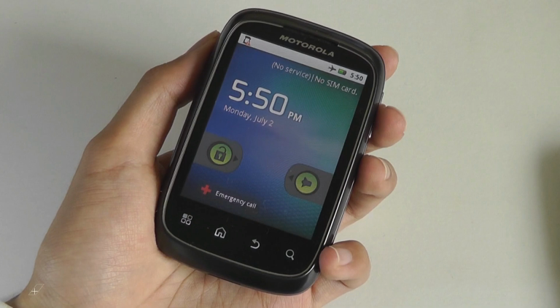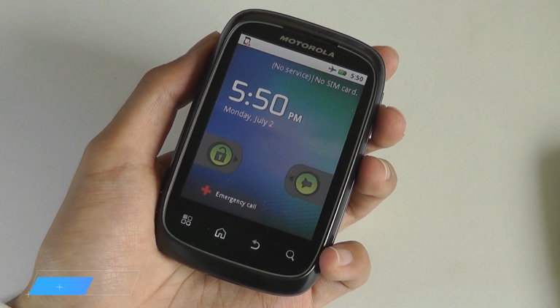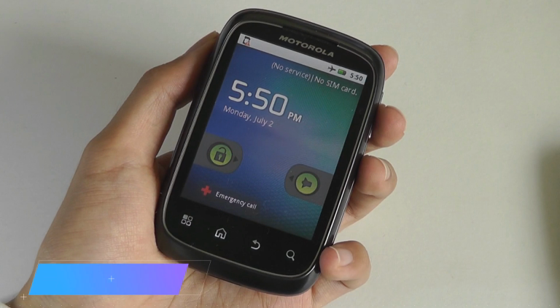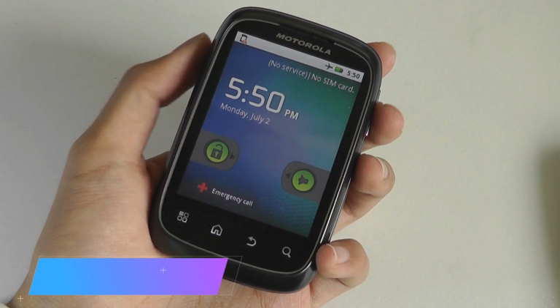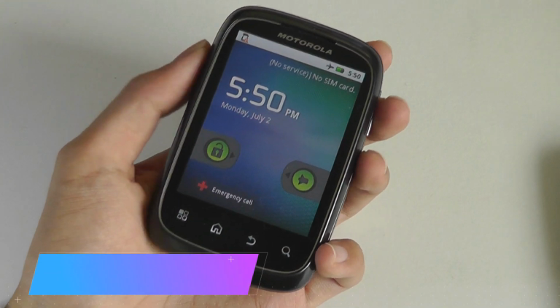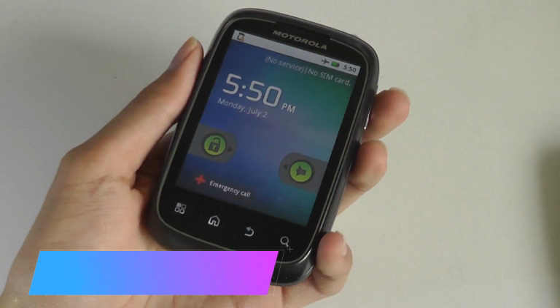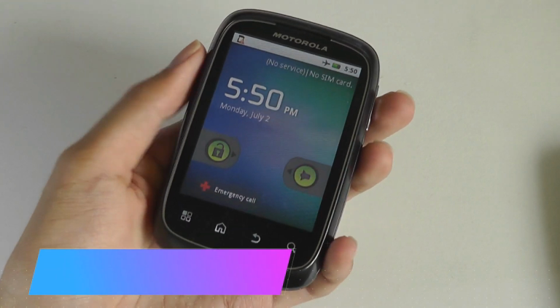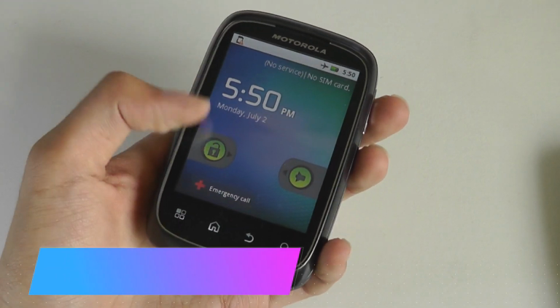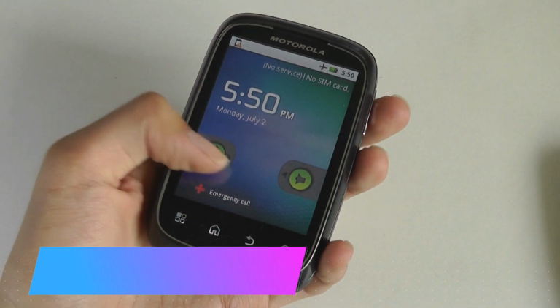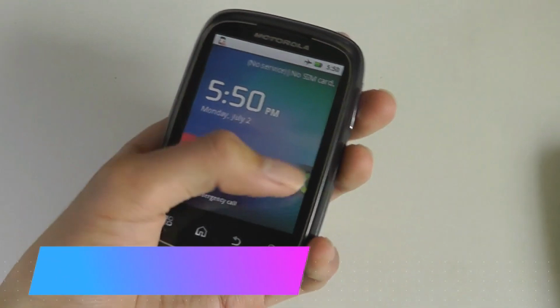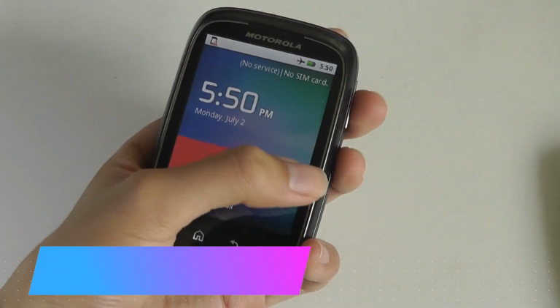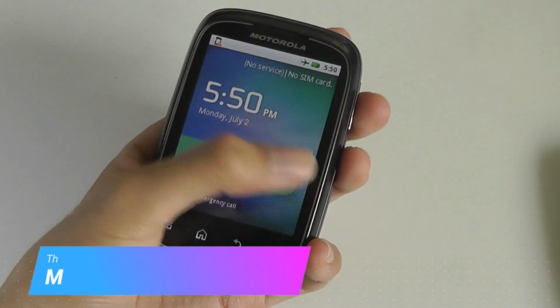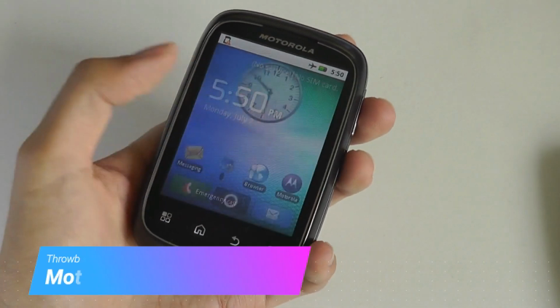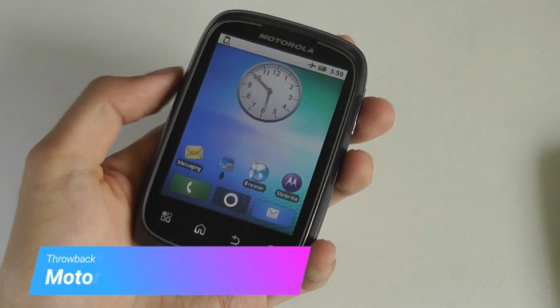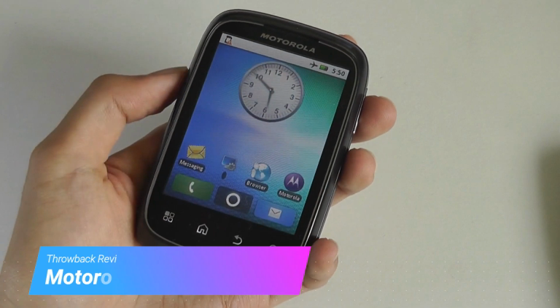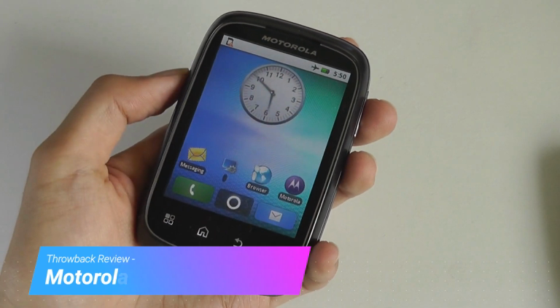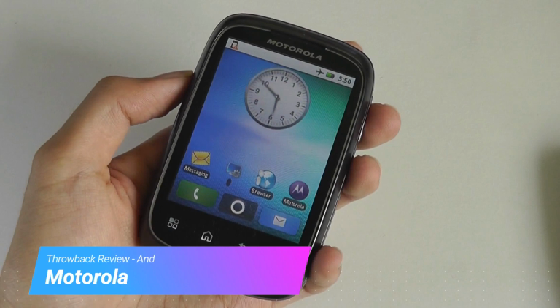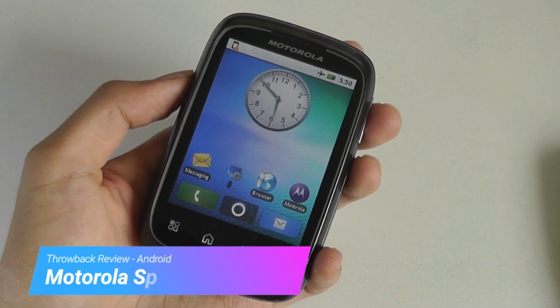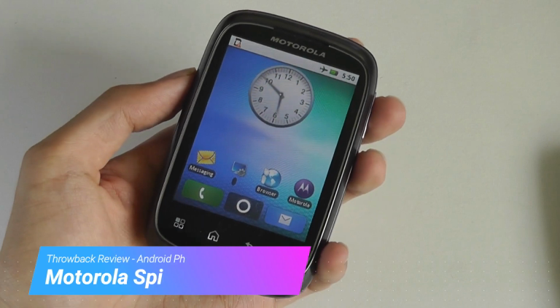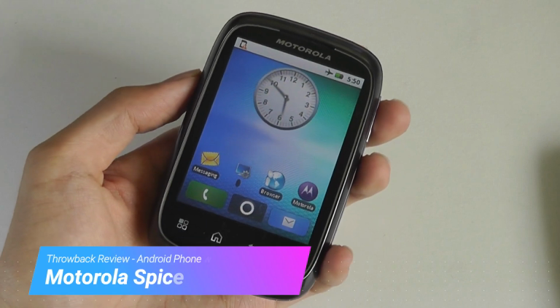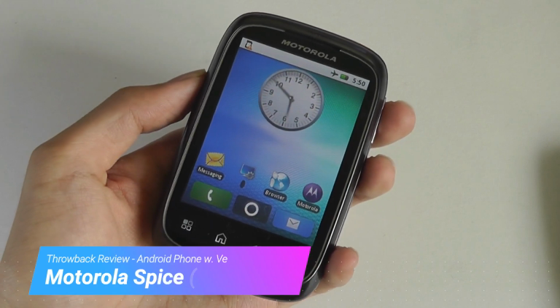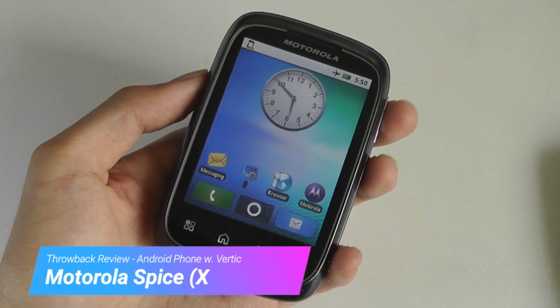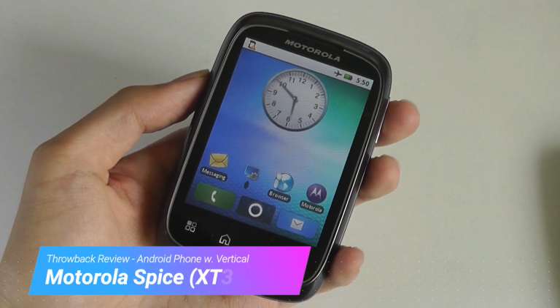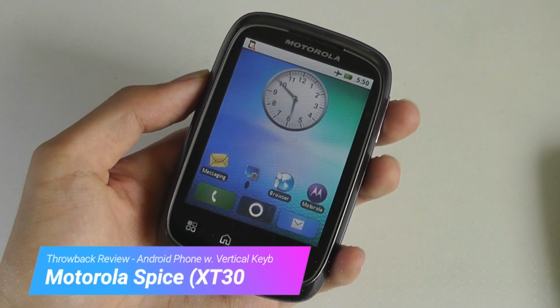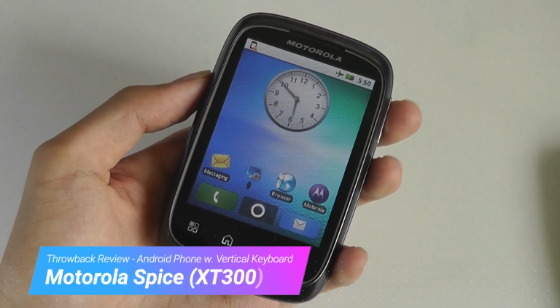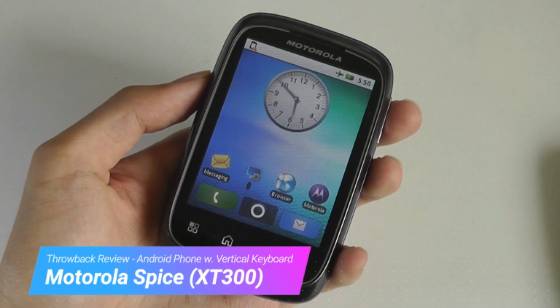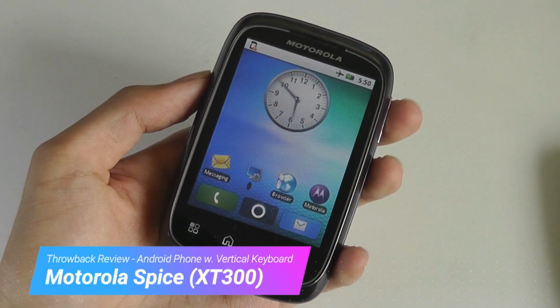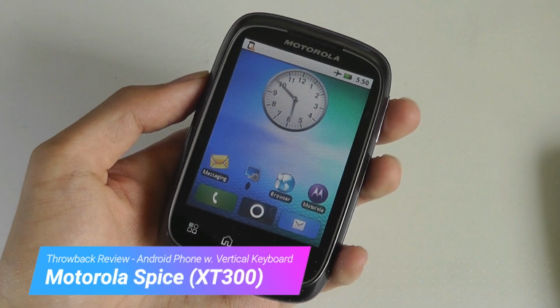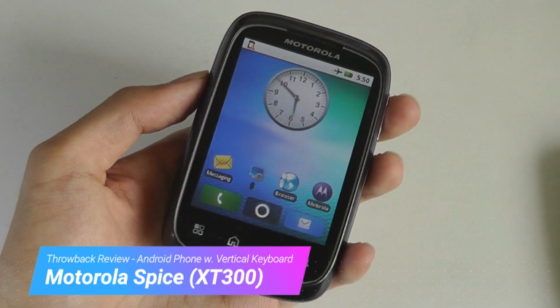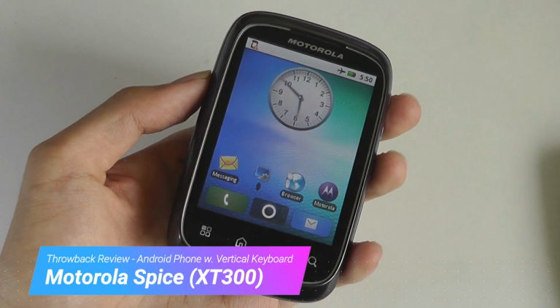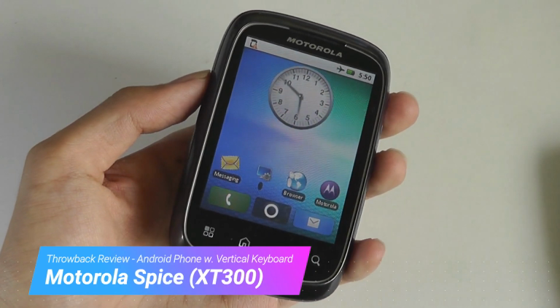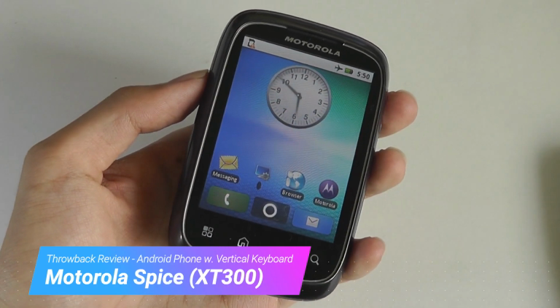Hello all, OSReviews here for our throwback look at the Motorola Spice in 2018.